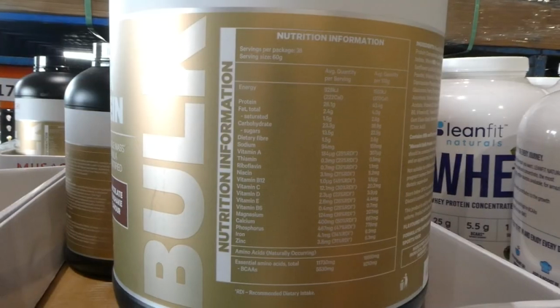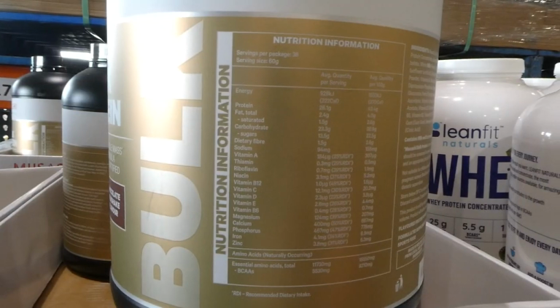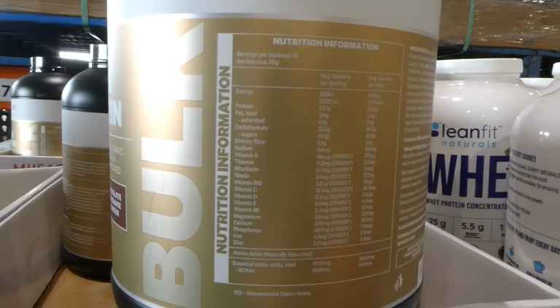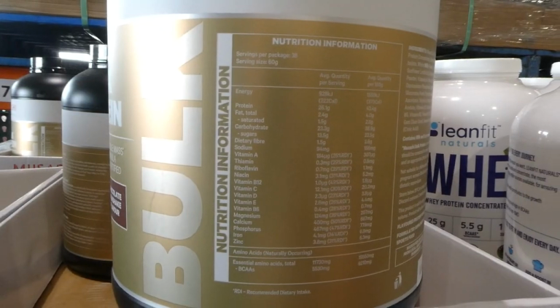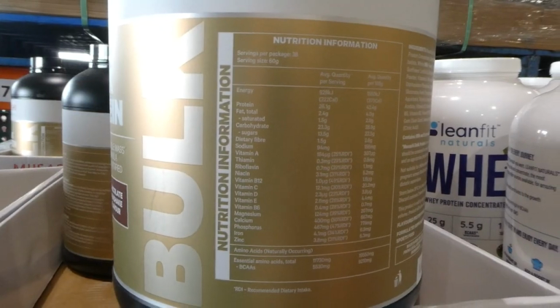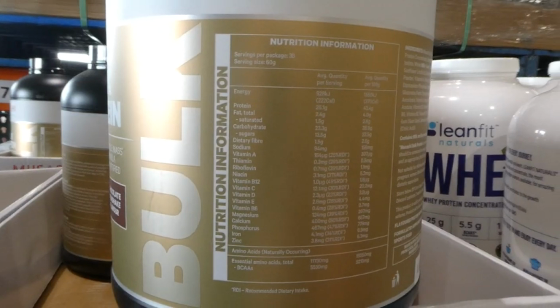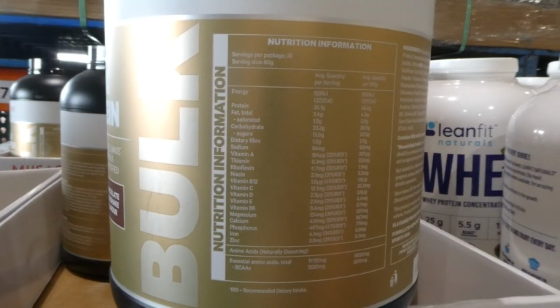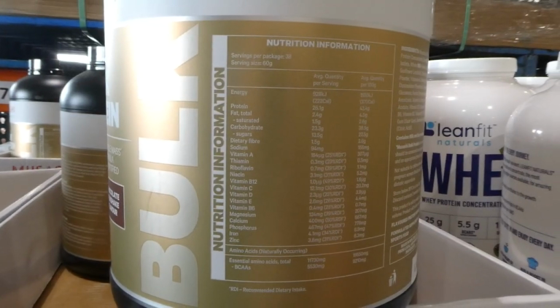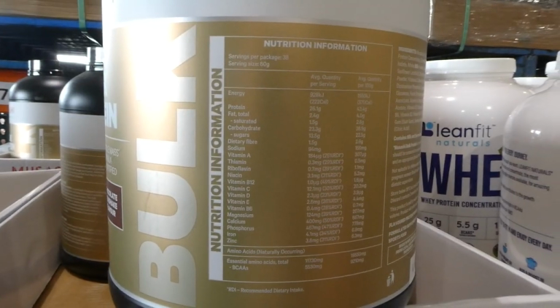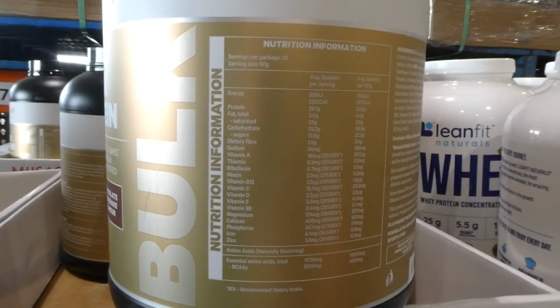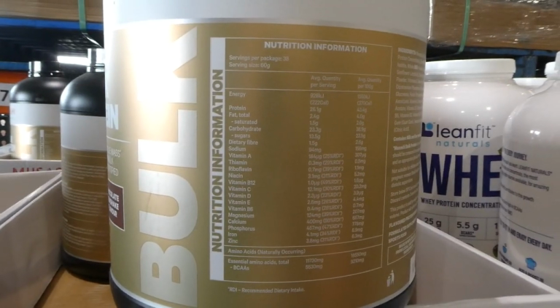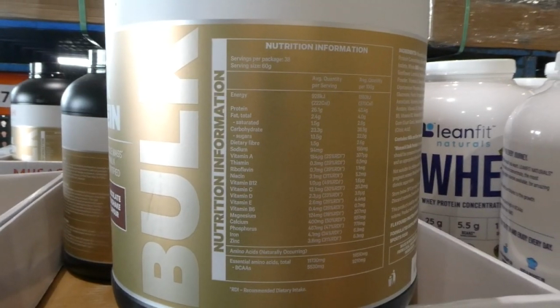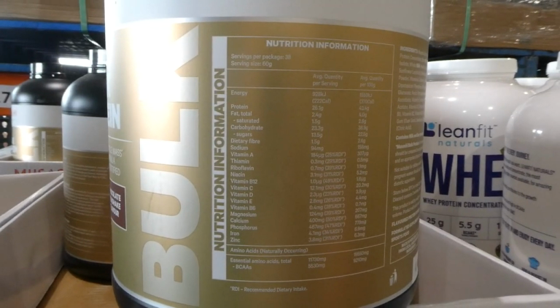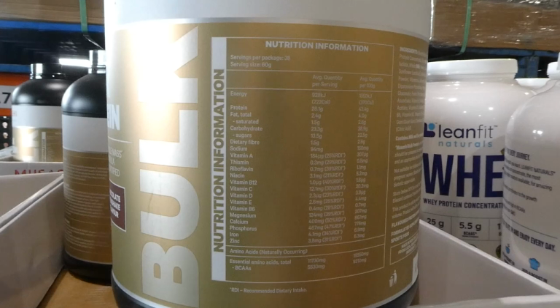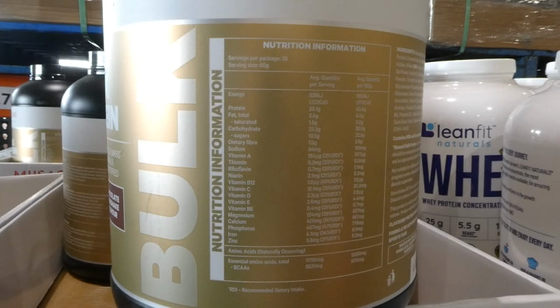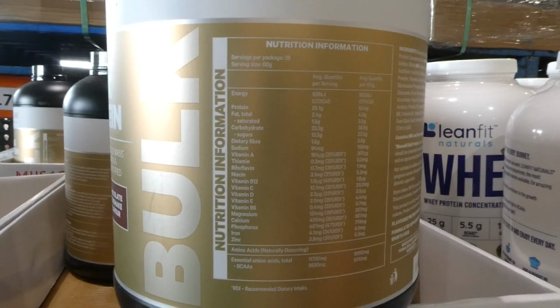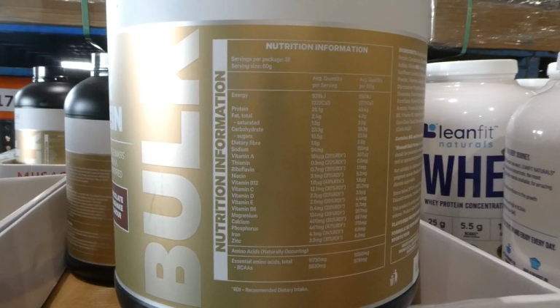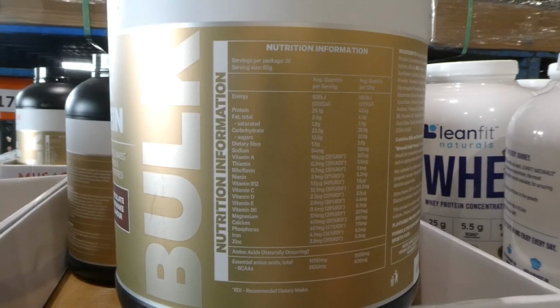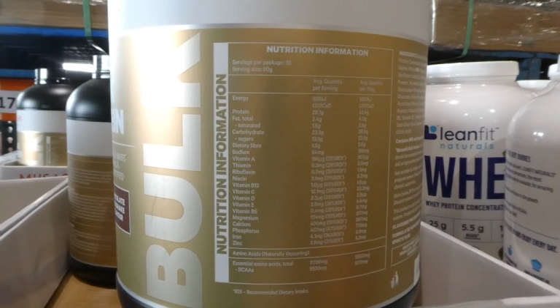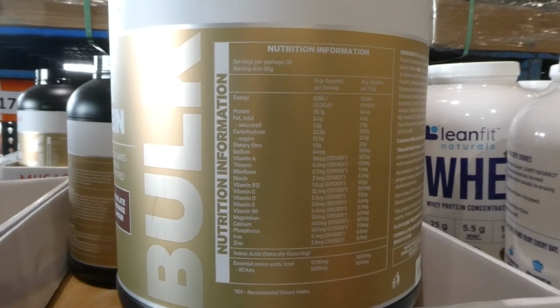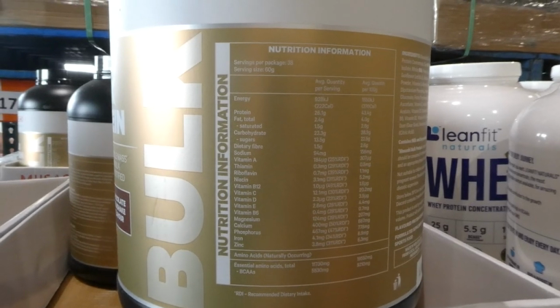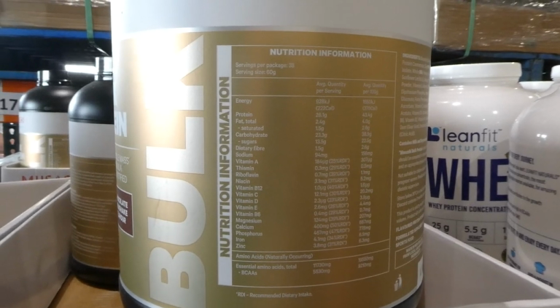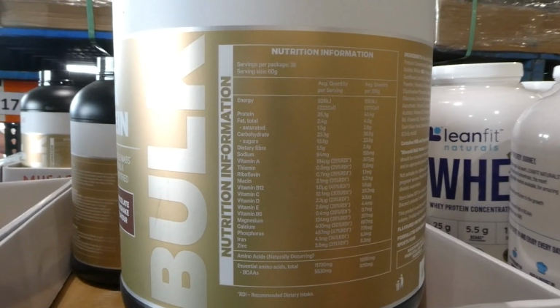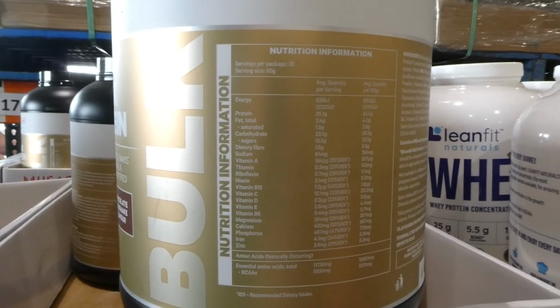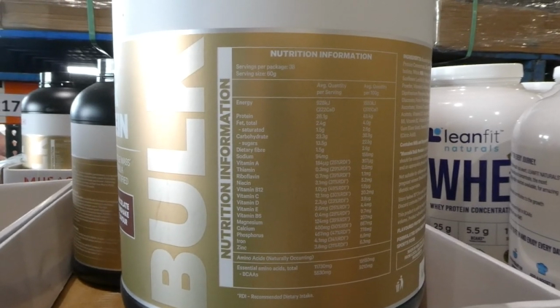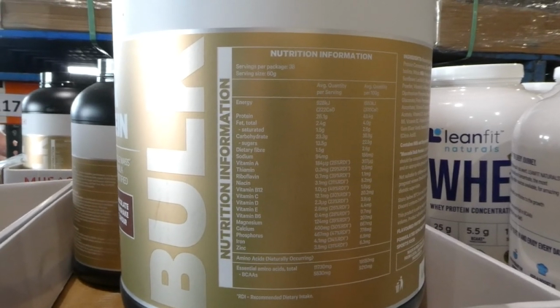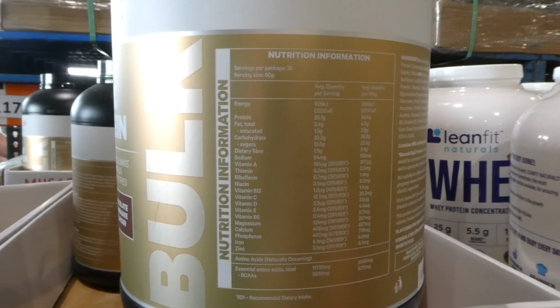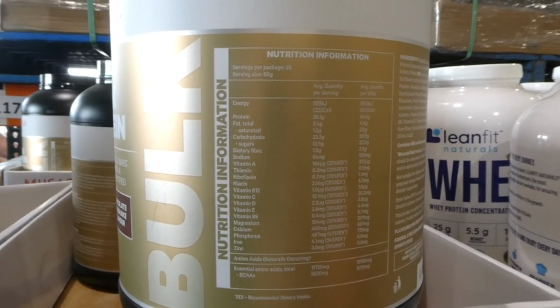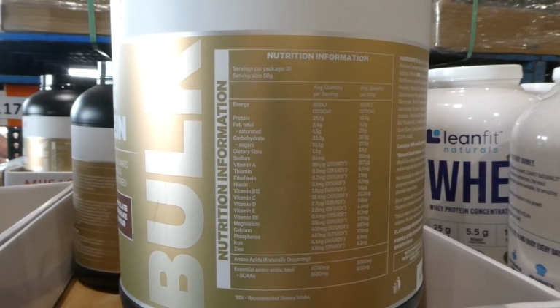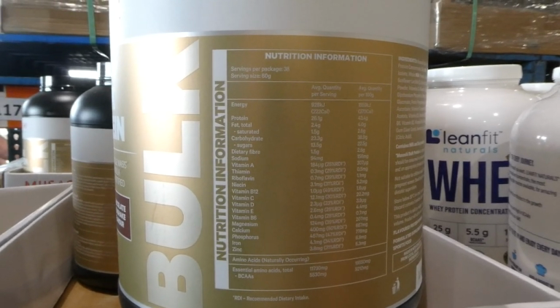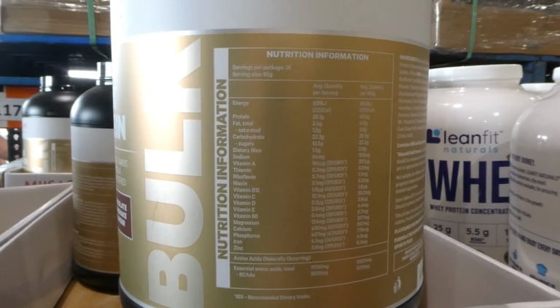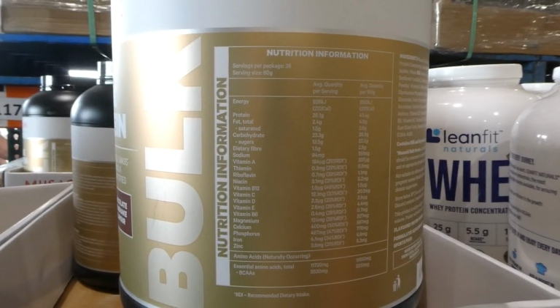Here's the nutritional information, and each serving is 60 grams.